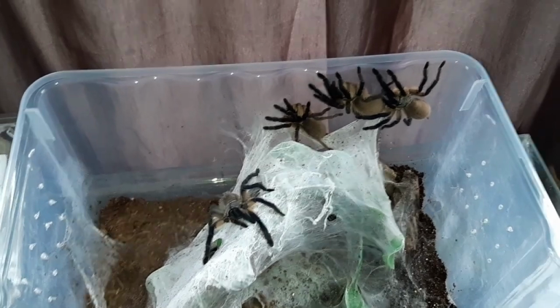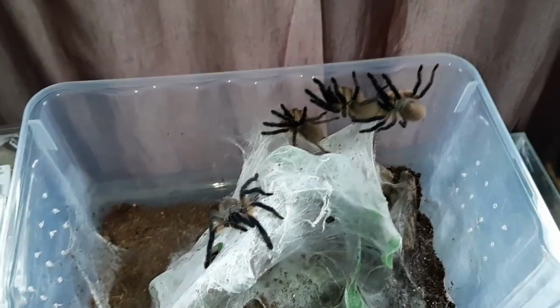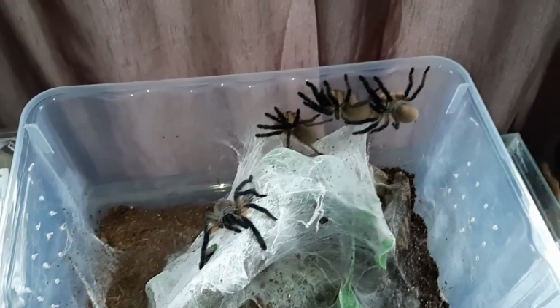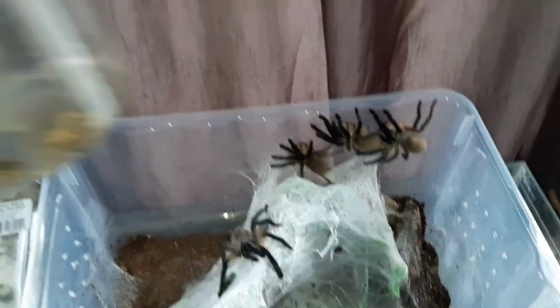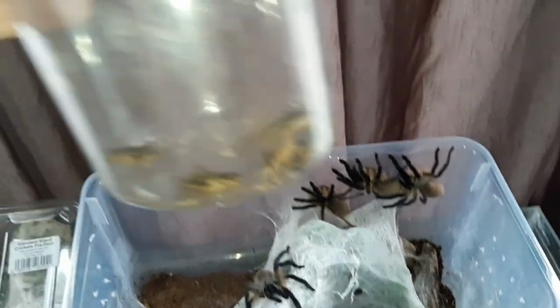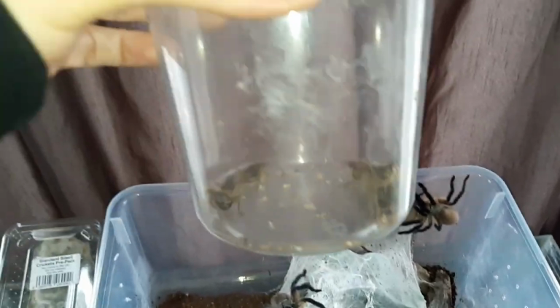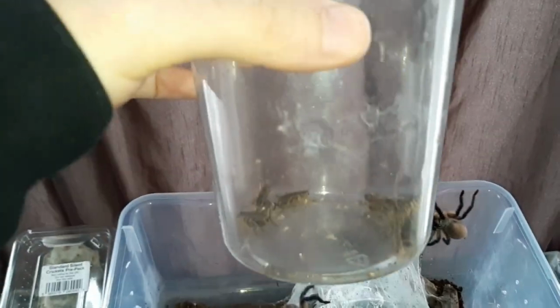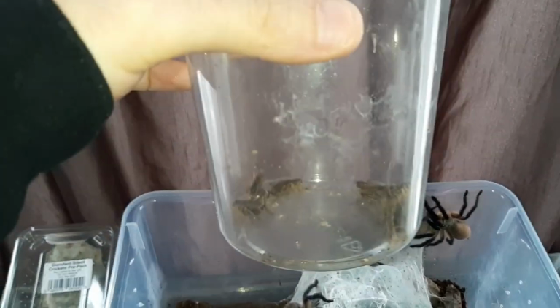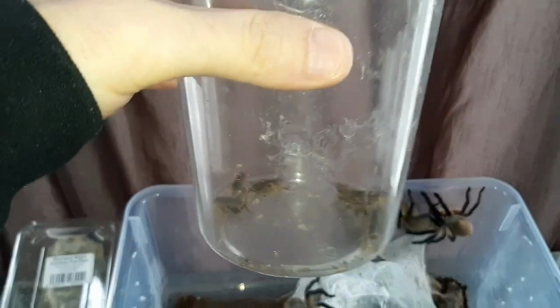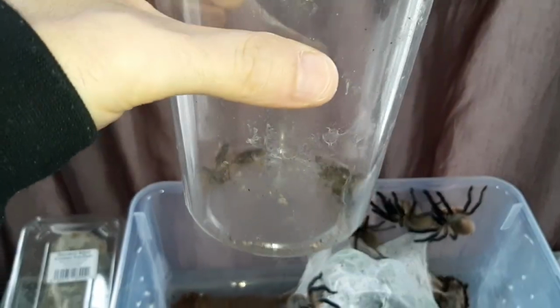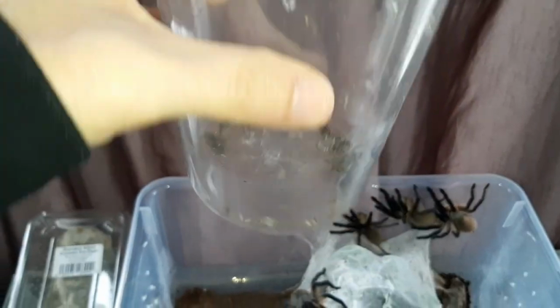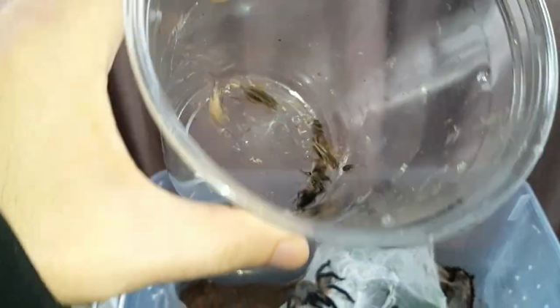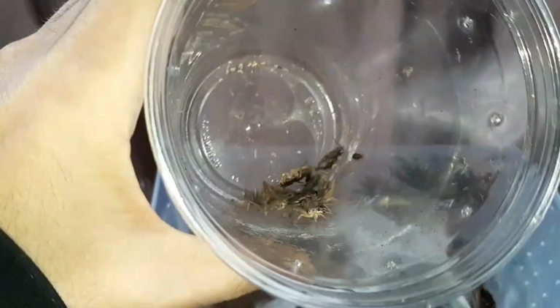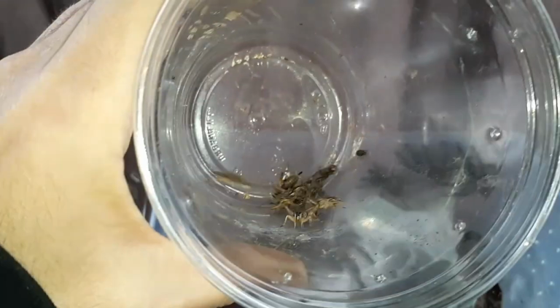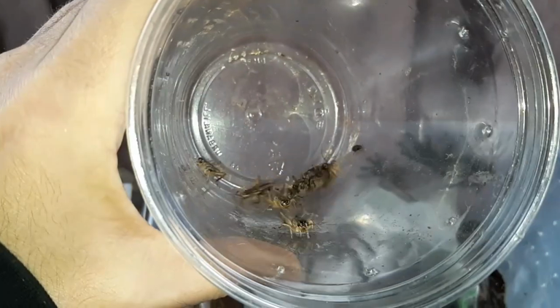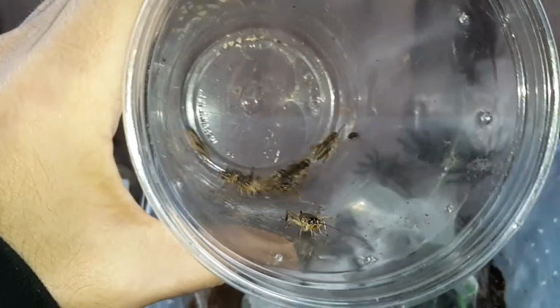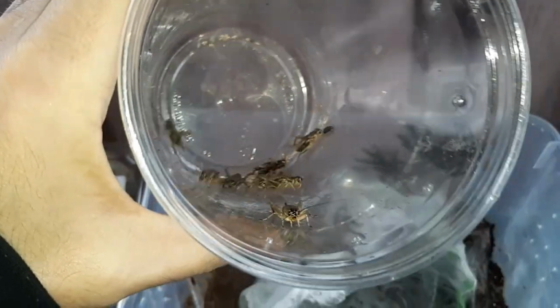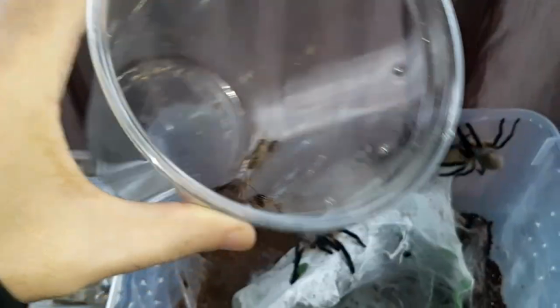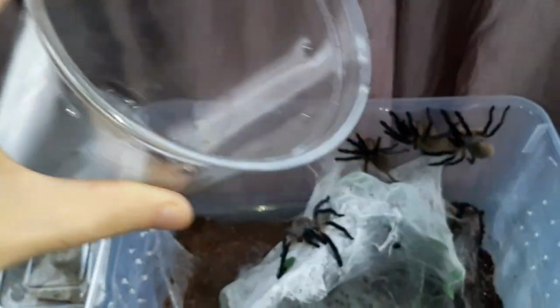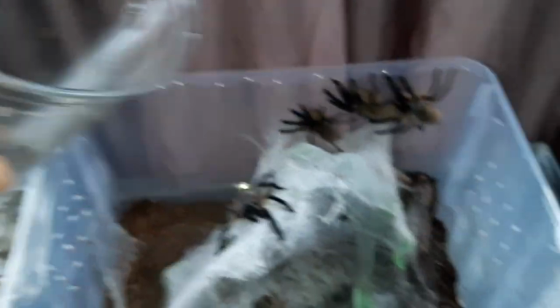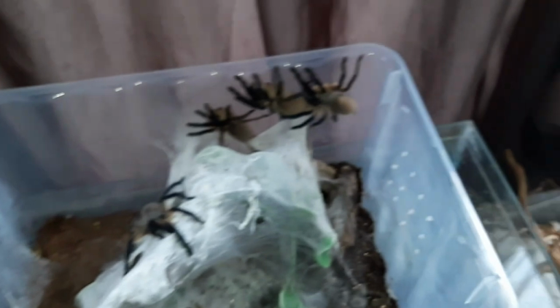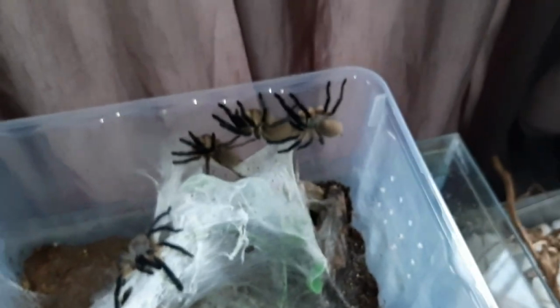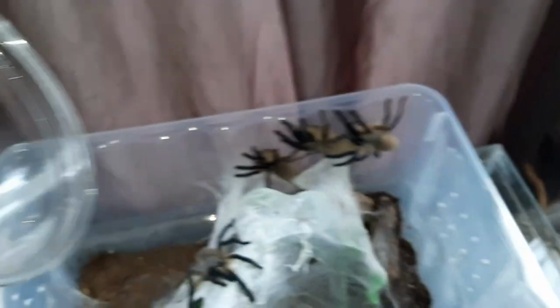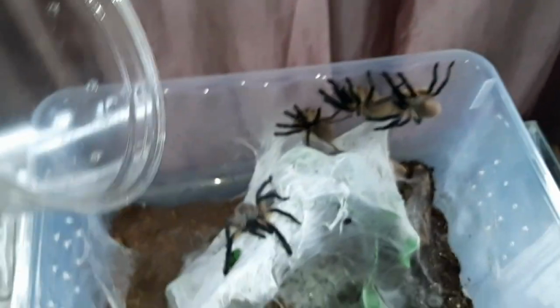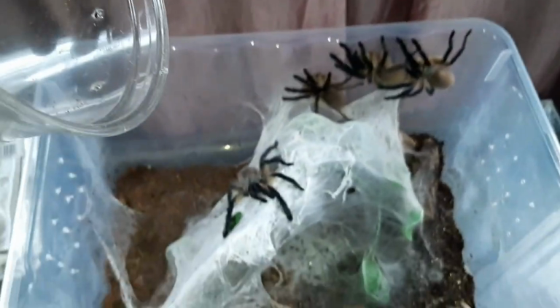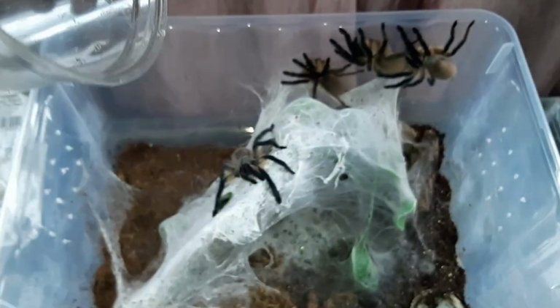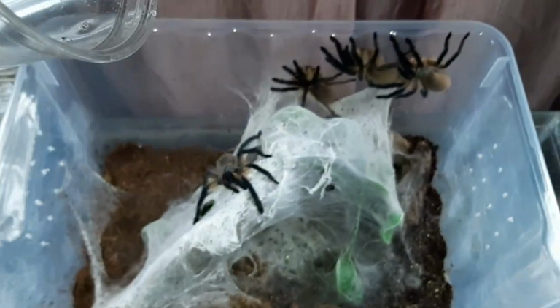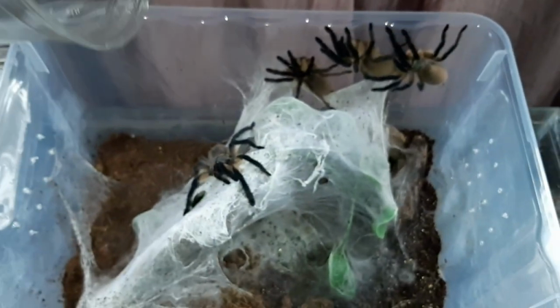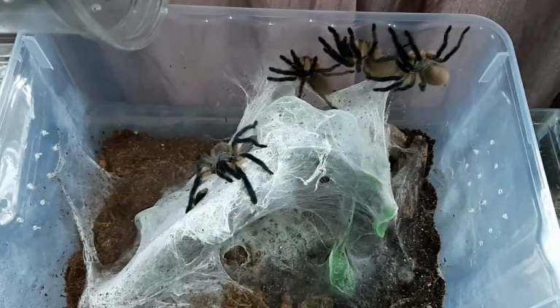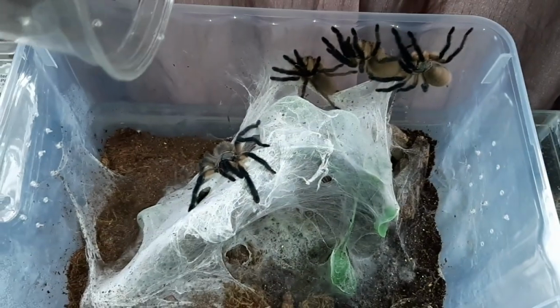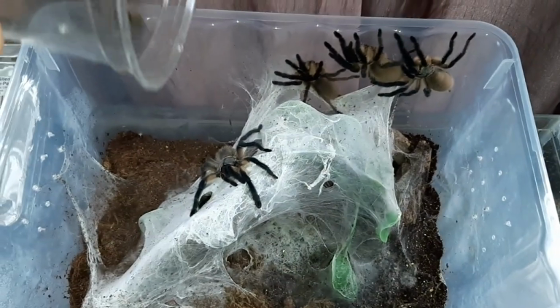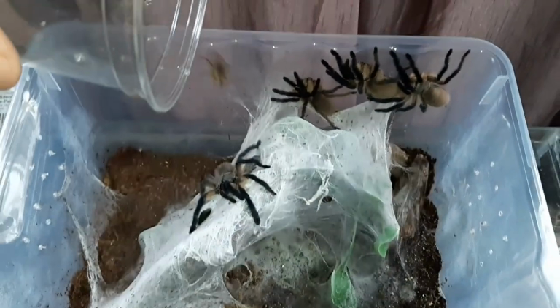All right guys, here we go. I've got a few crickets here. Let's see if we can get some to feed.